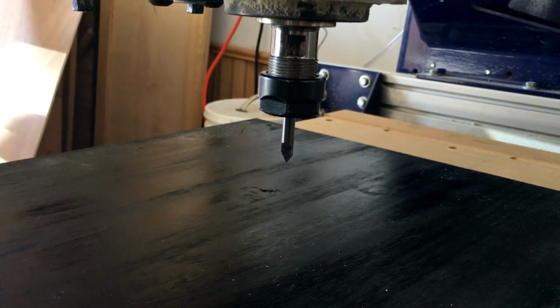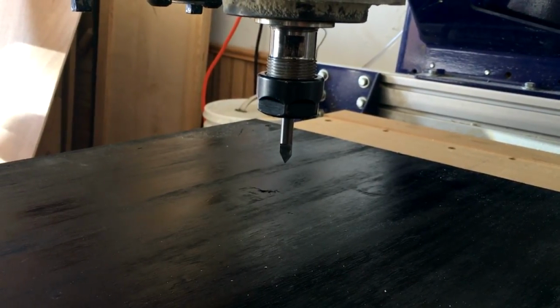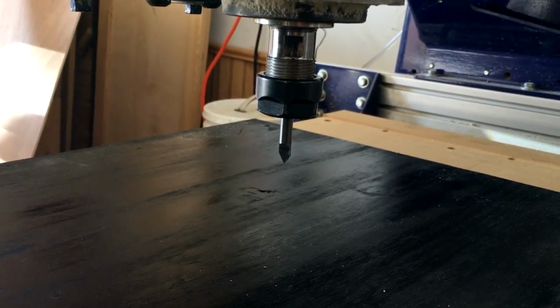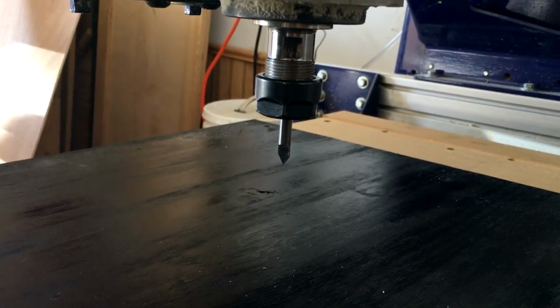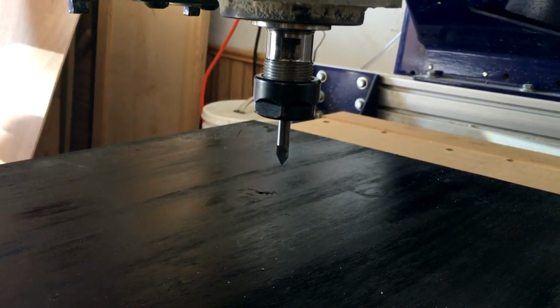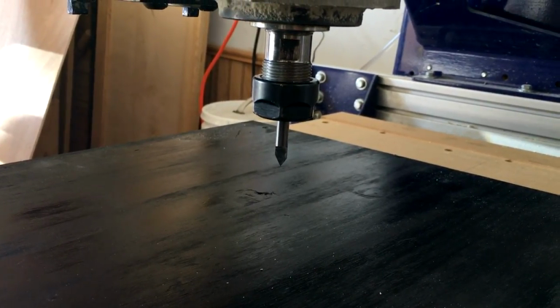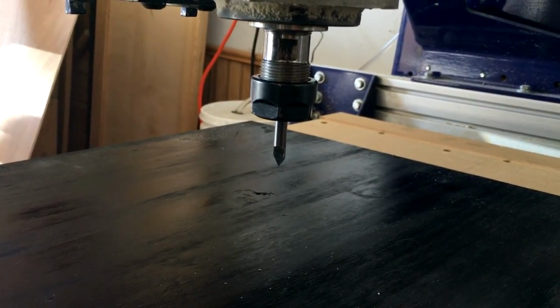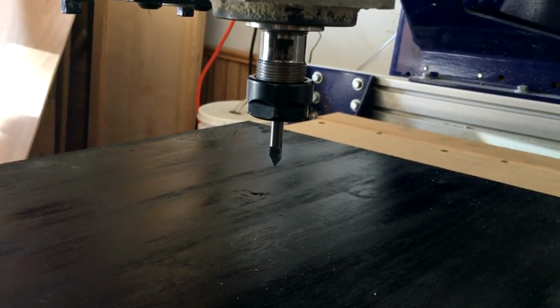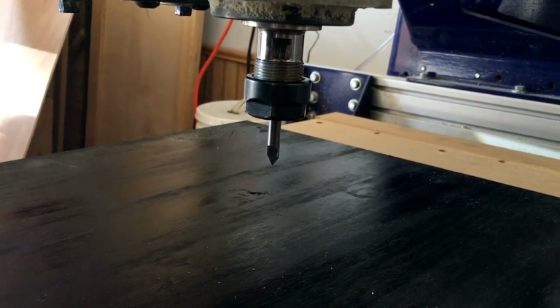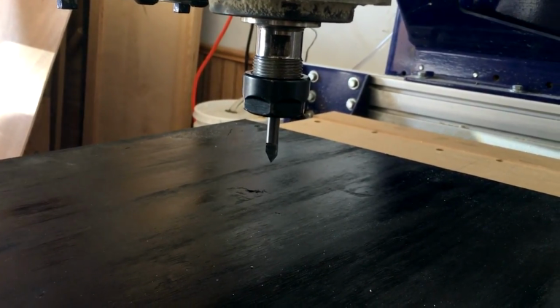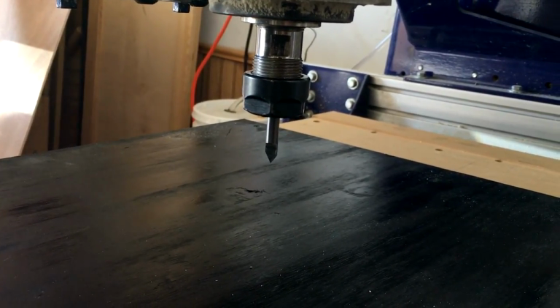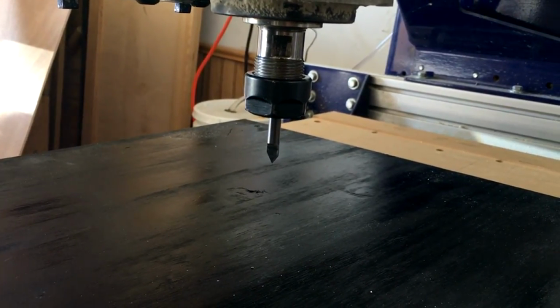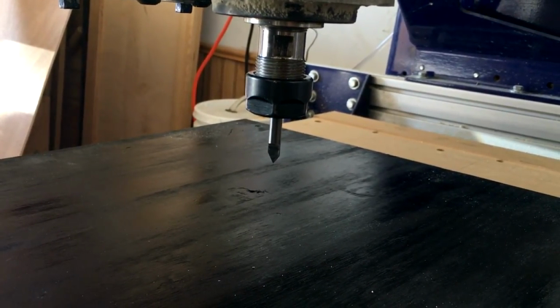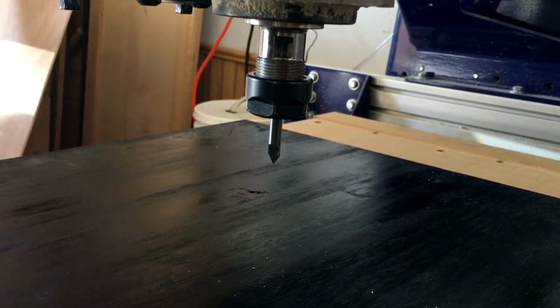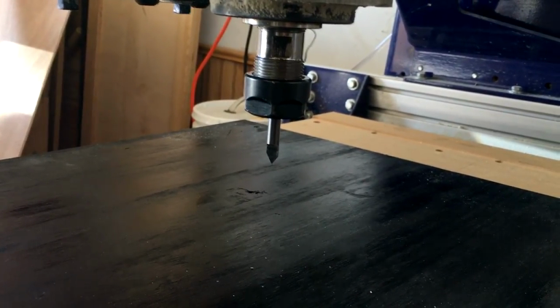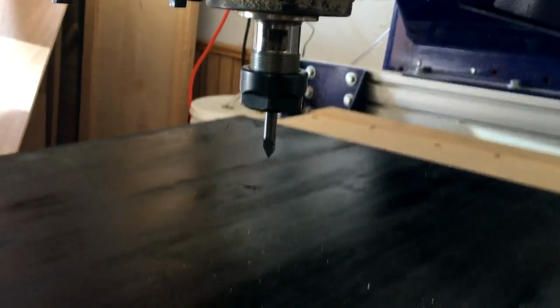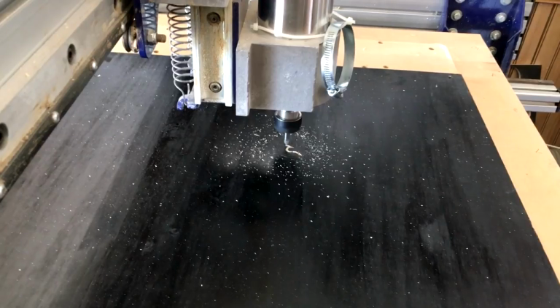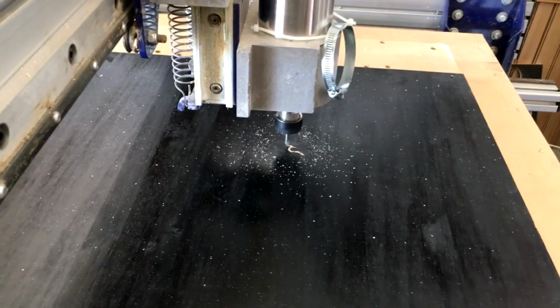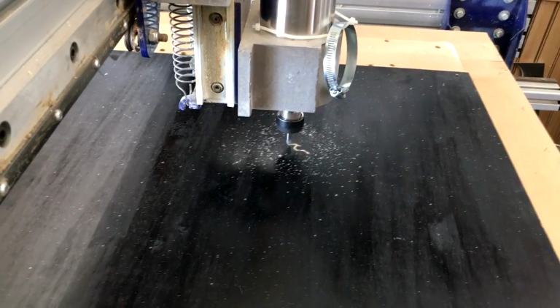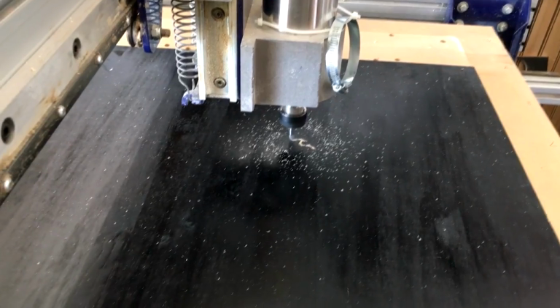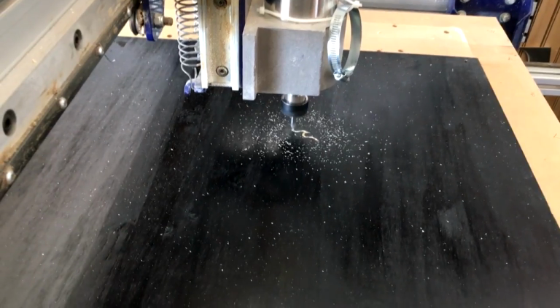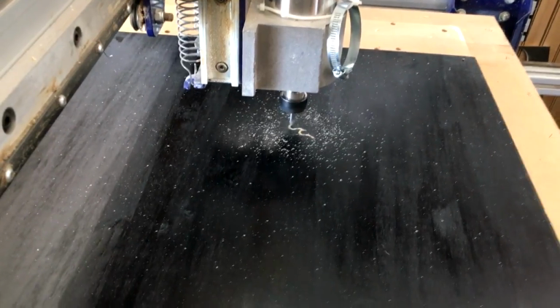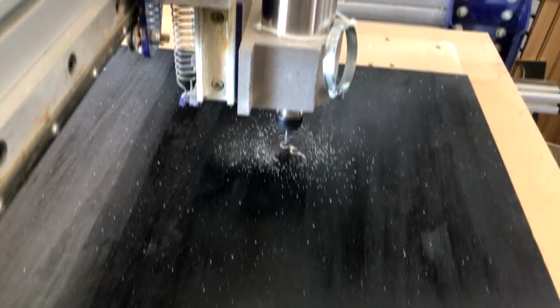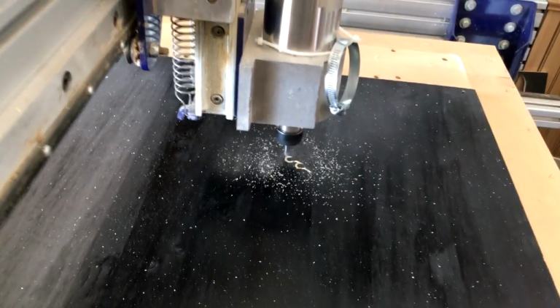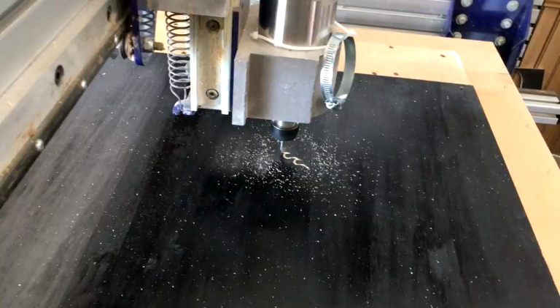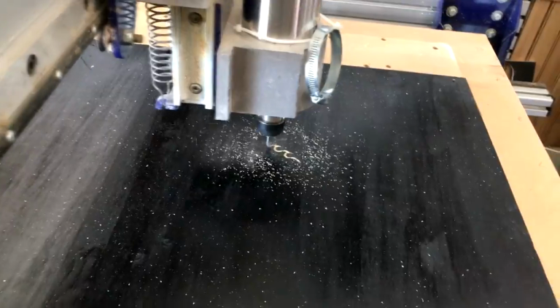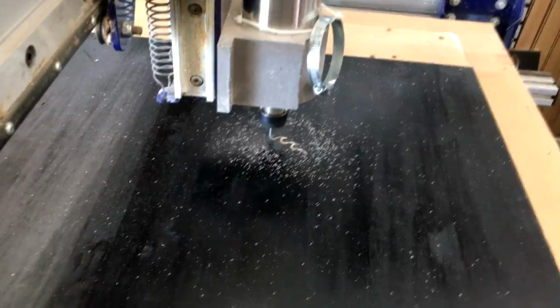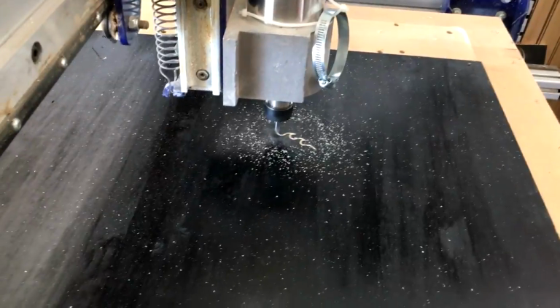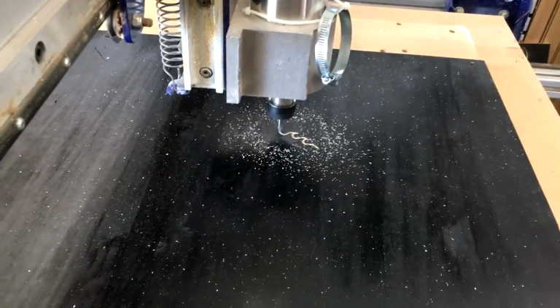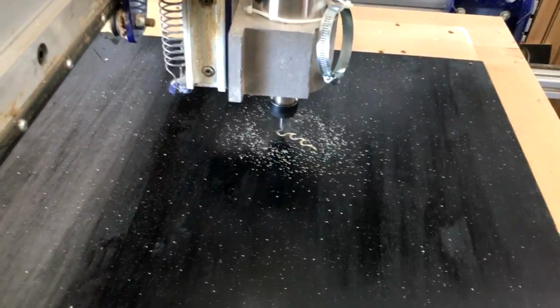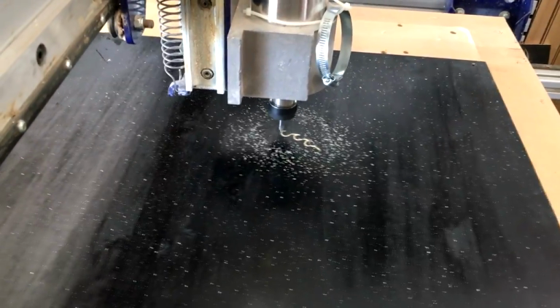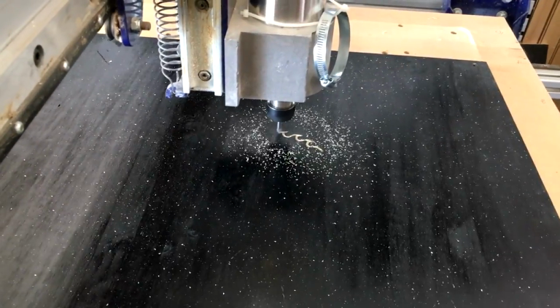Now we just get to watch the machine work its magic, starting with a quarter-inch 60-degree V-bit.